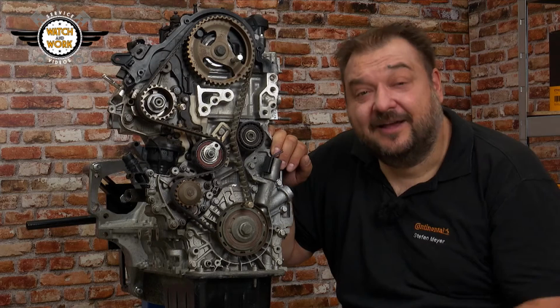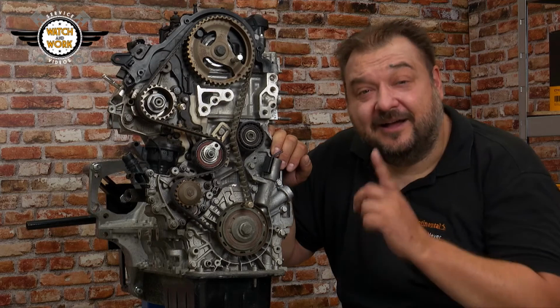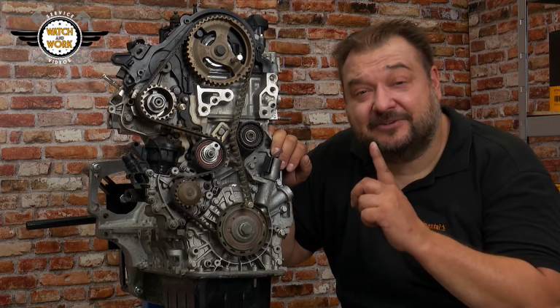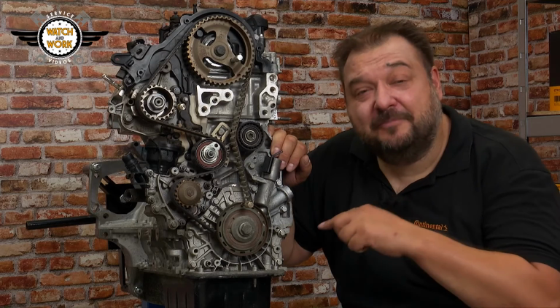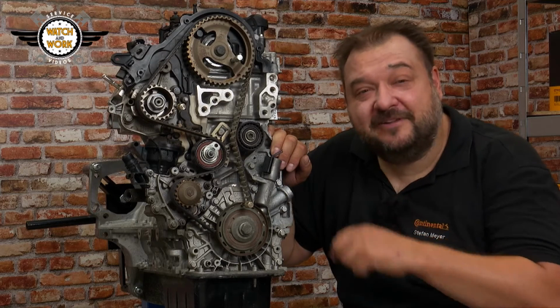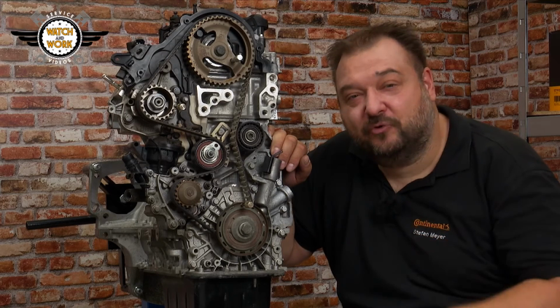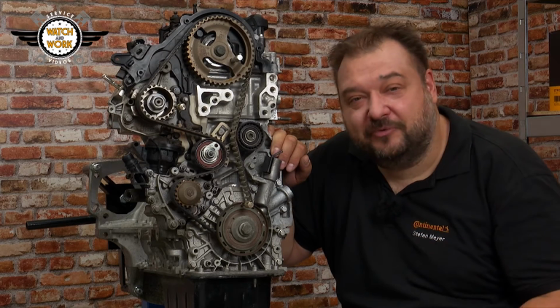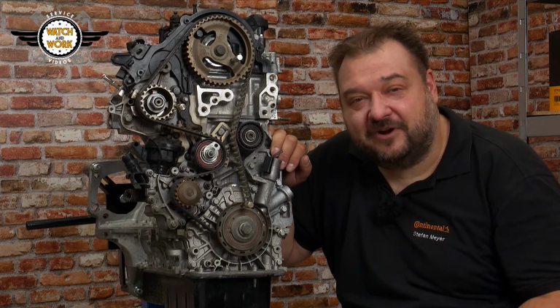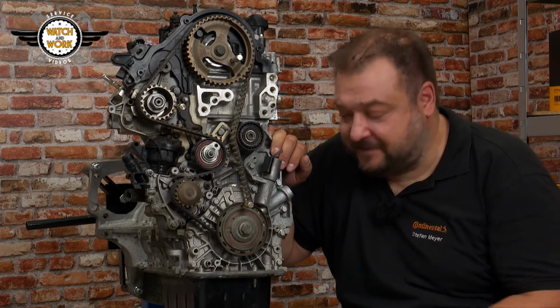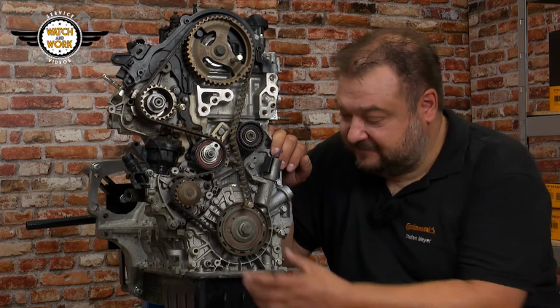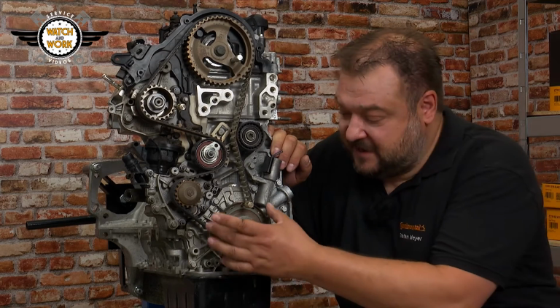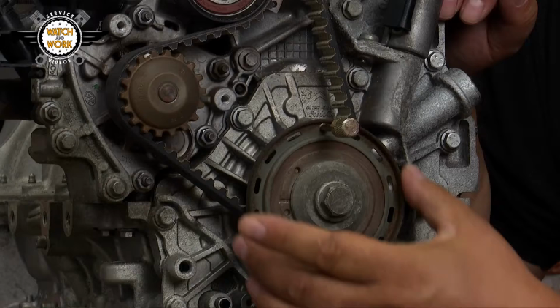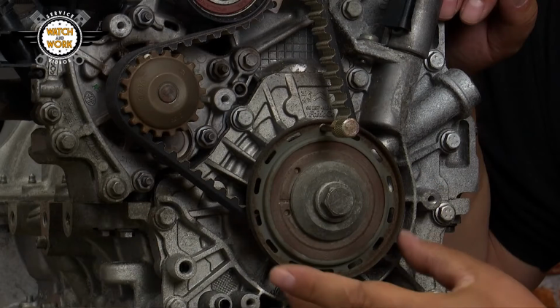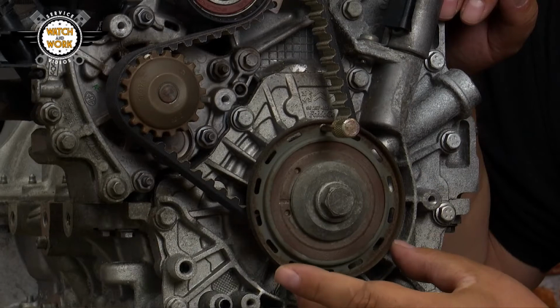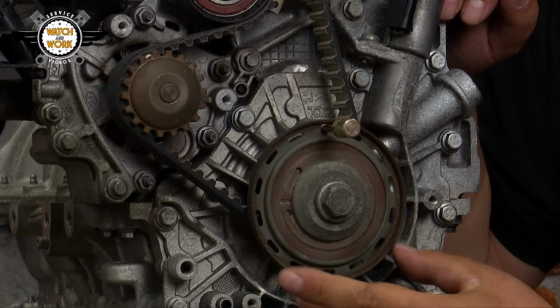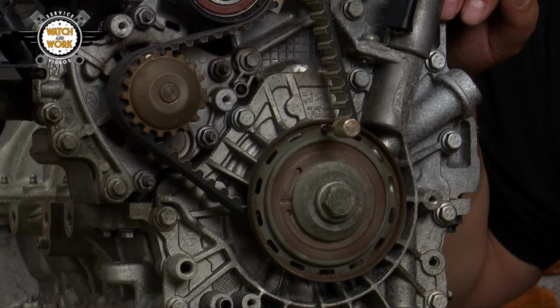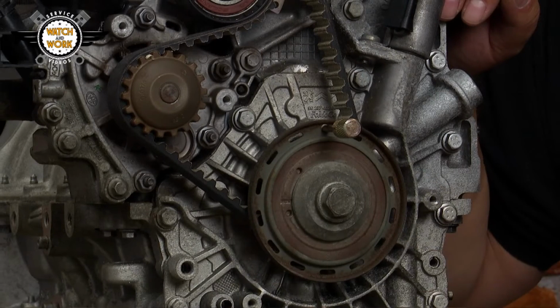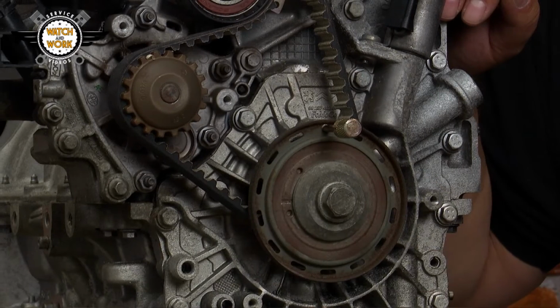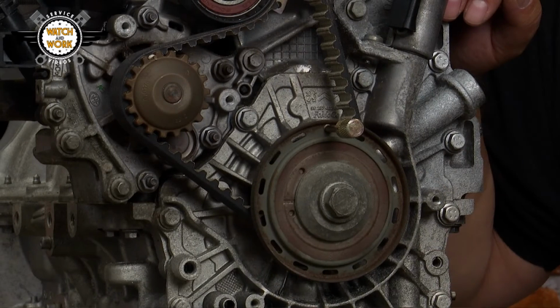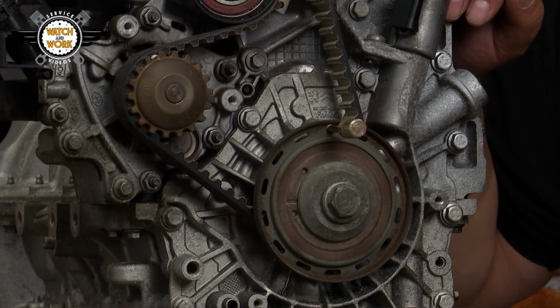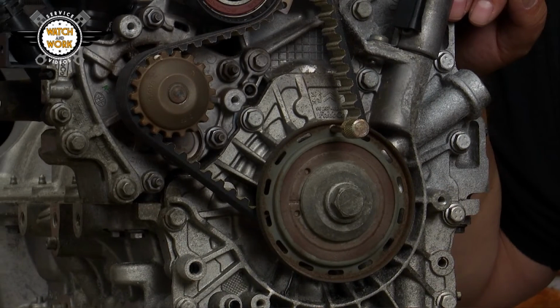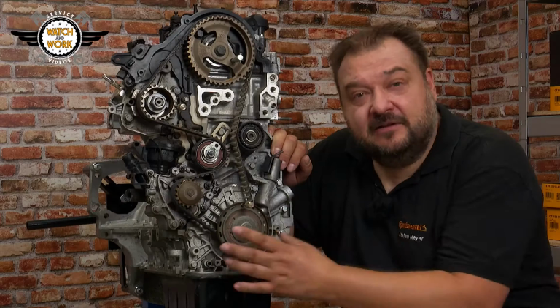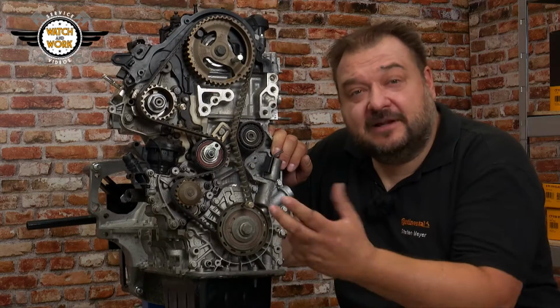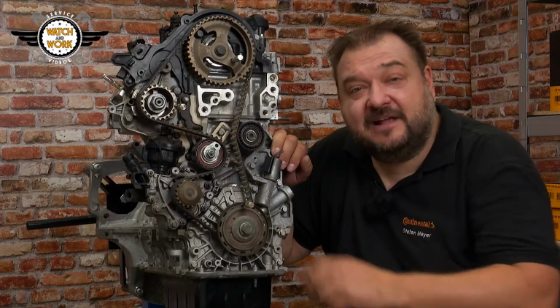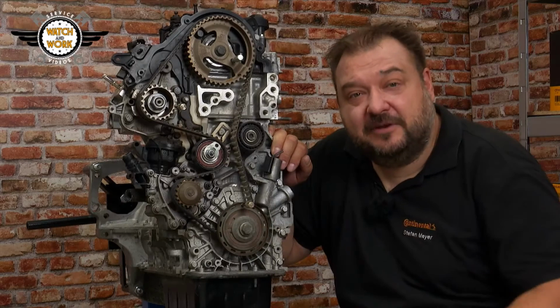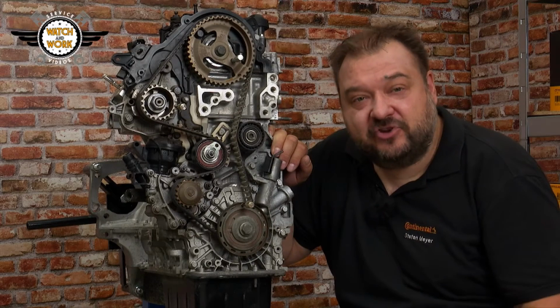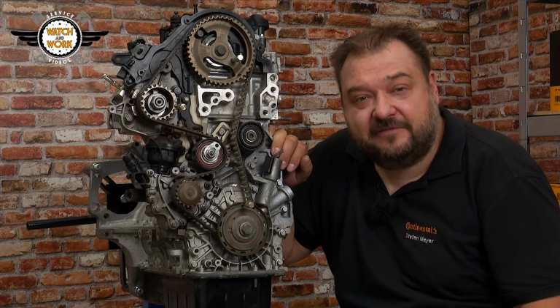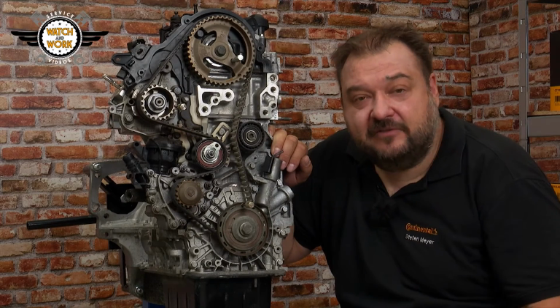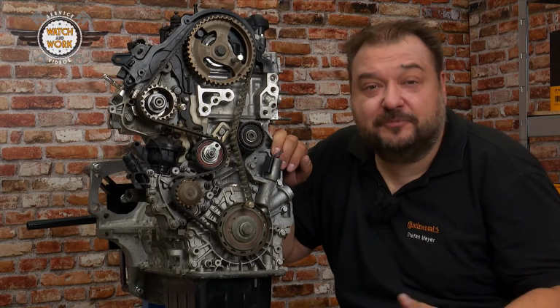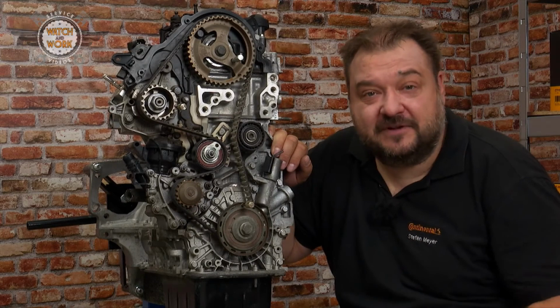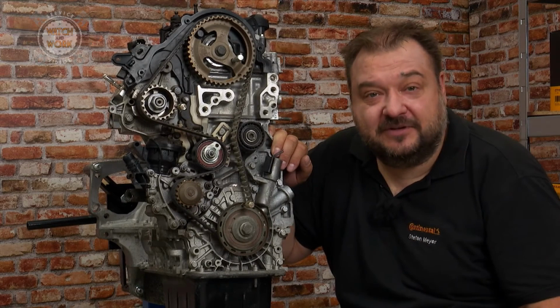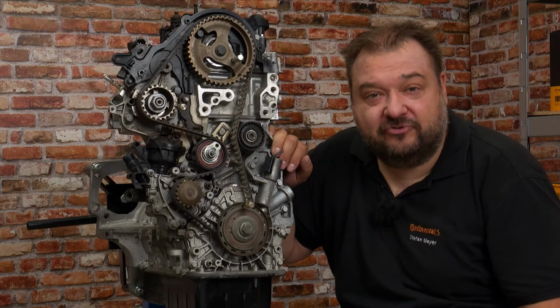There's something you must watch out for with this engine. There's a magnetic sensor wheel here — take care with it, as if it gets damaged, it will have to be replaced.